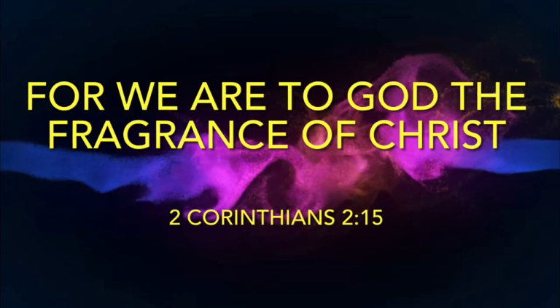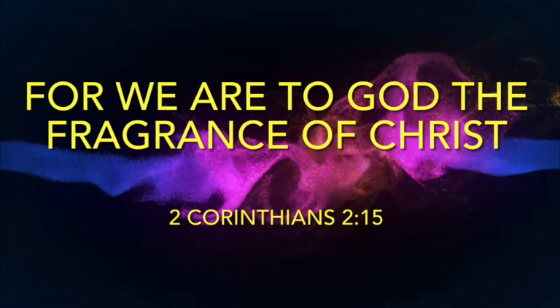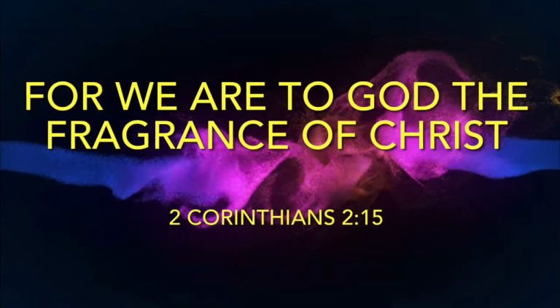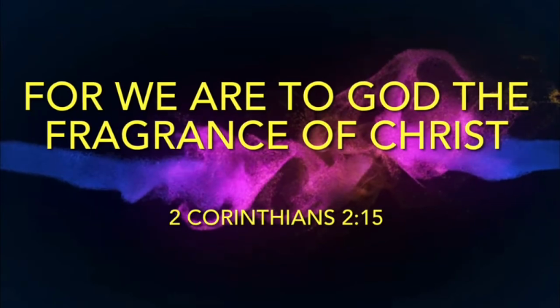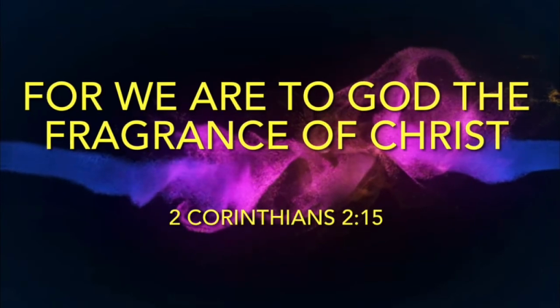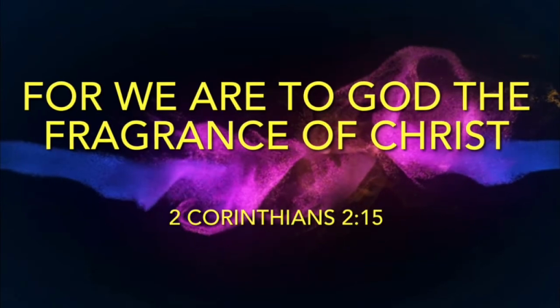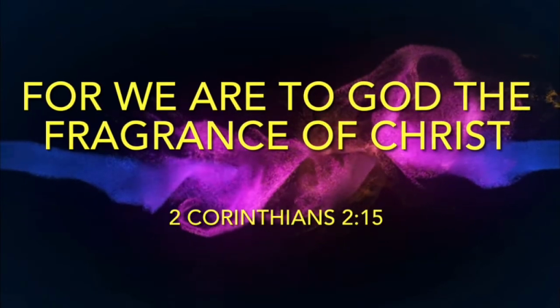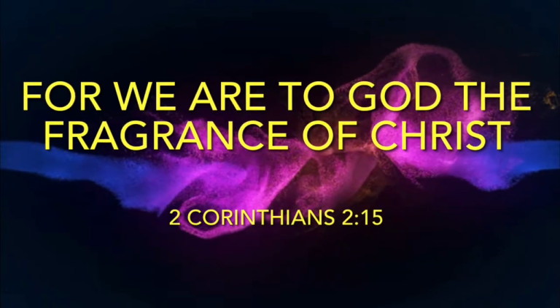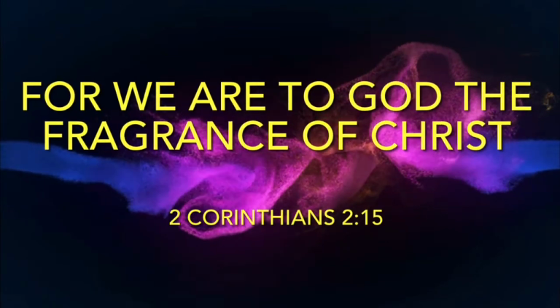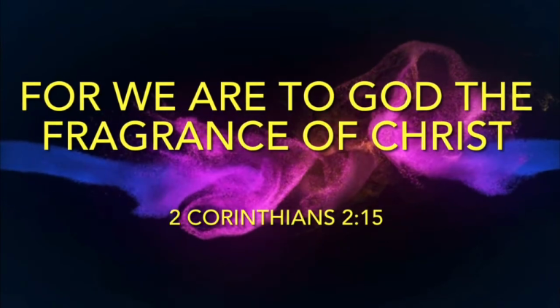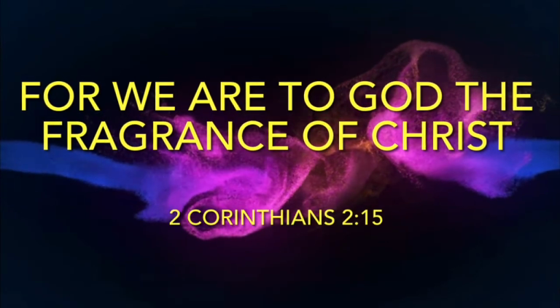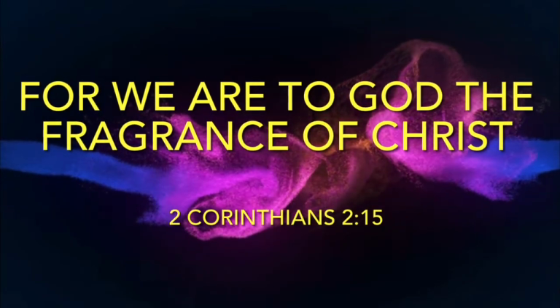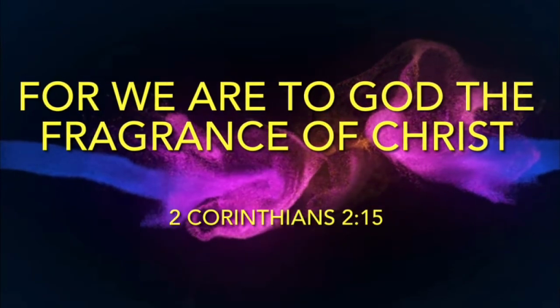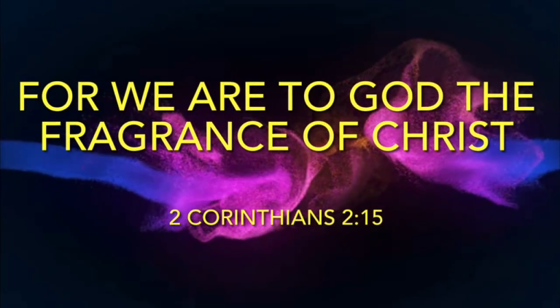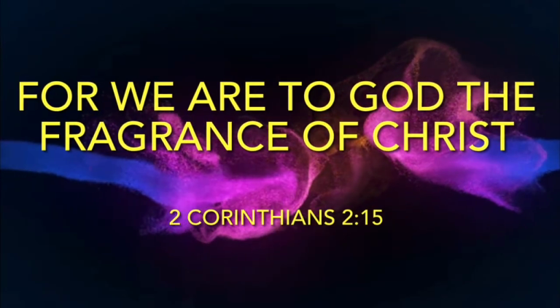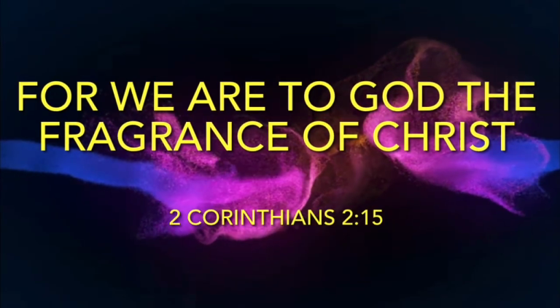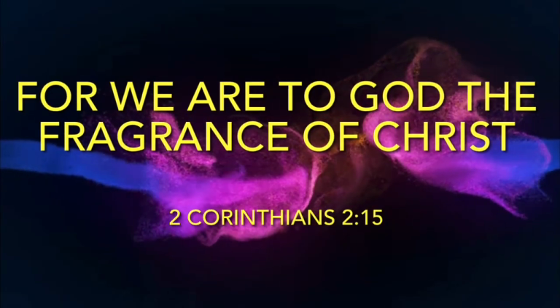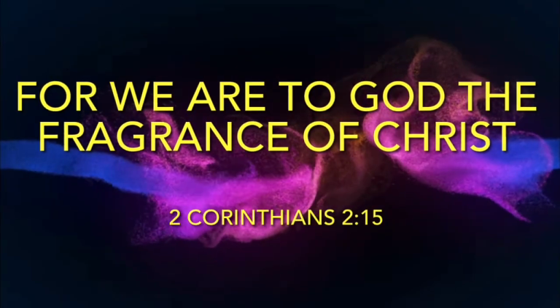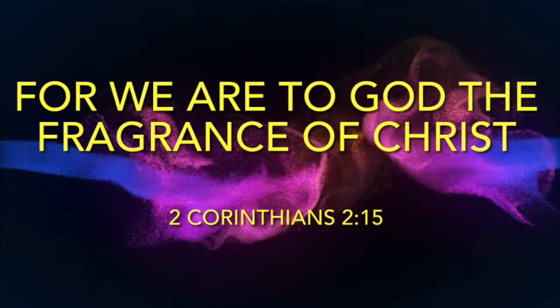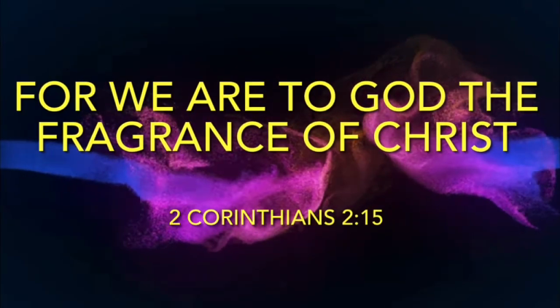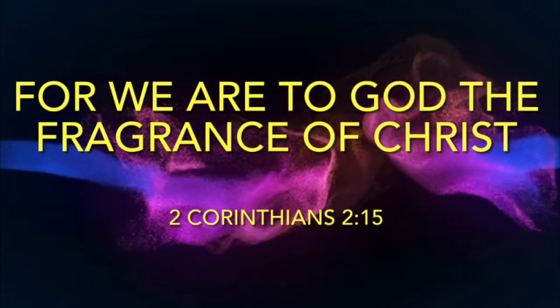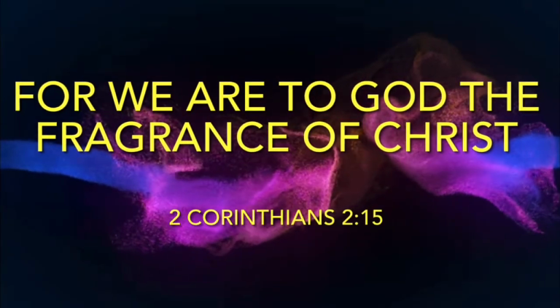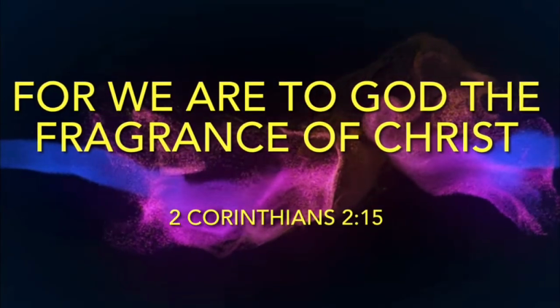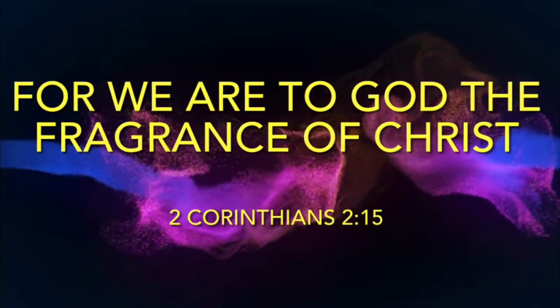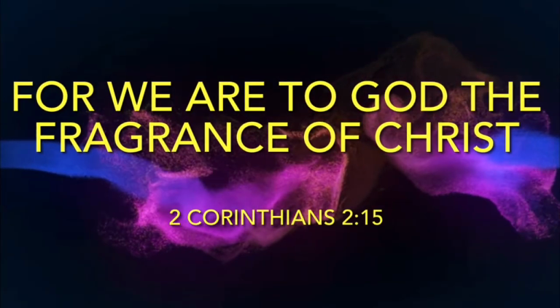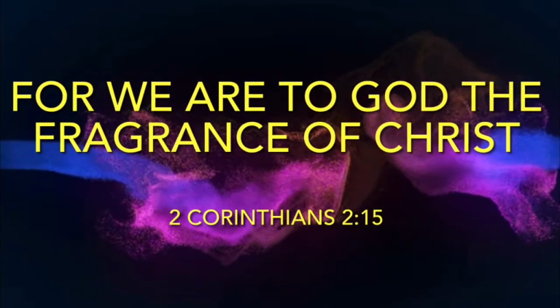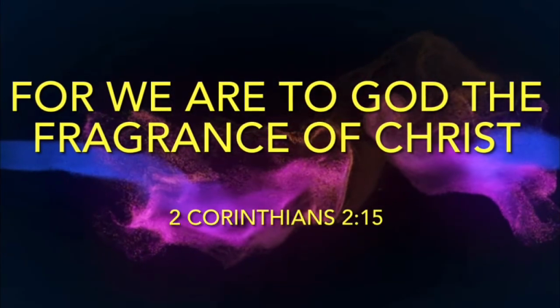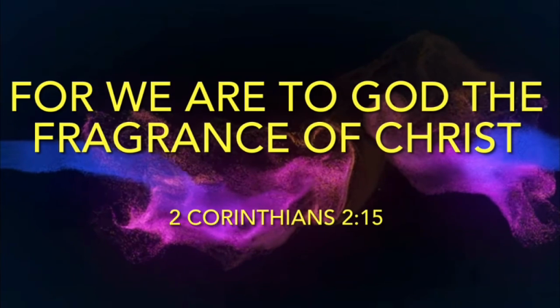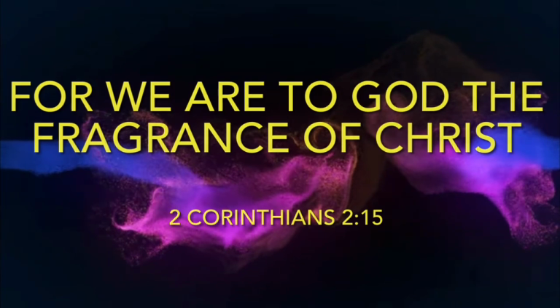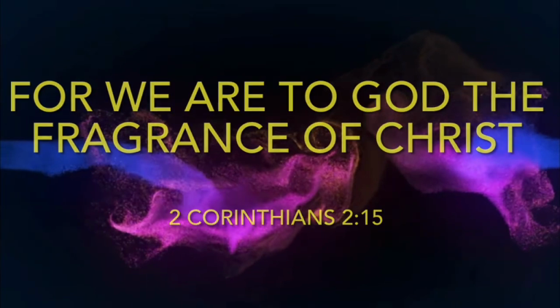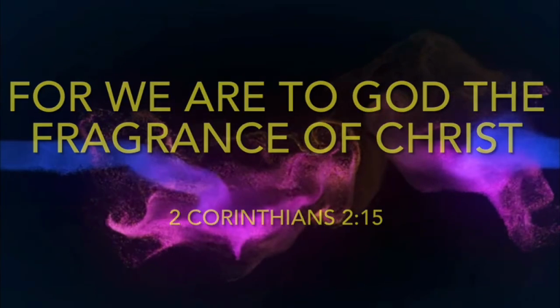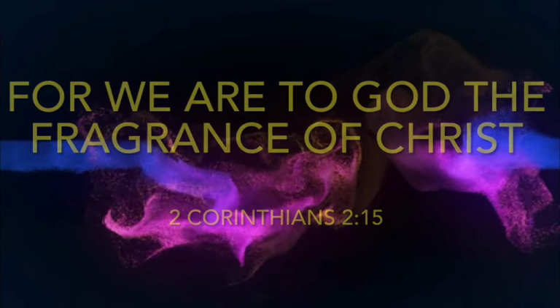For we are to God the fragrance of Christ. 2 Corinthians 2 verse 15.